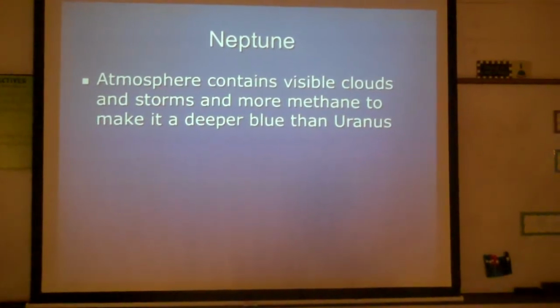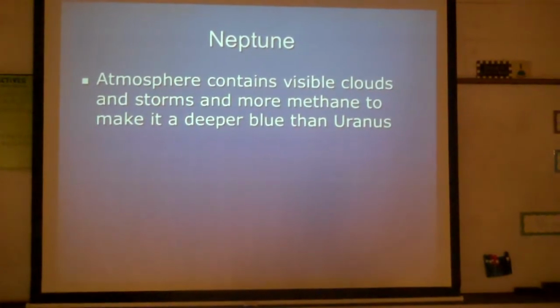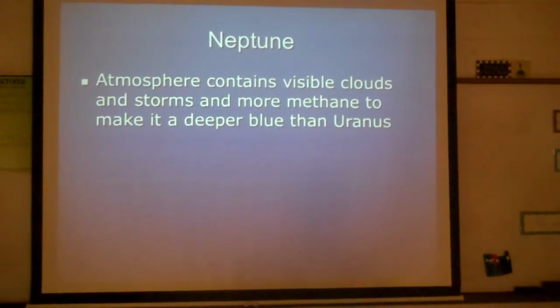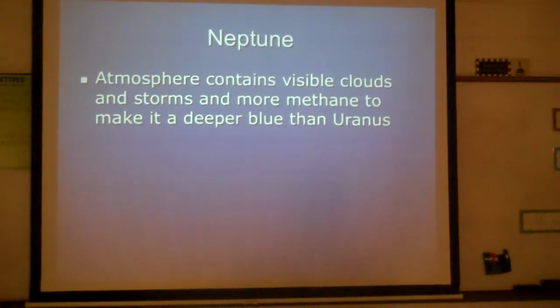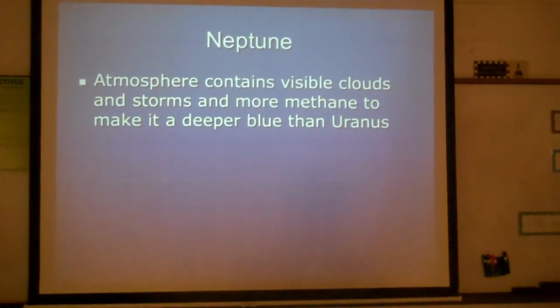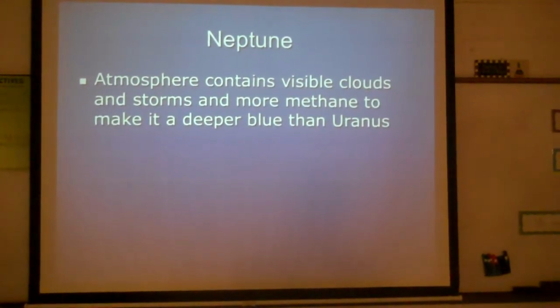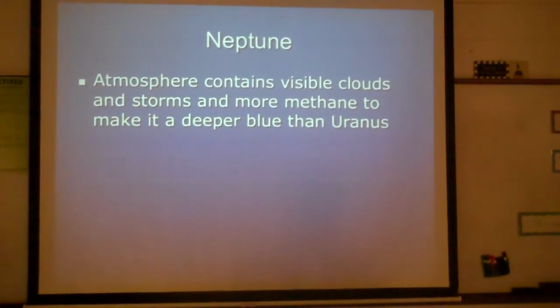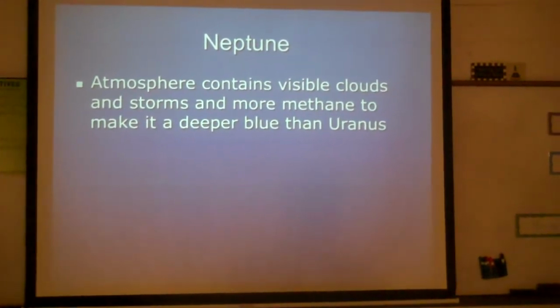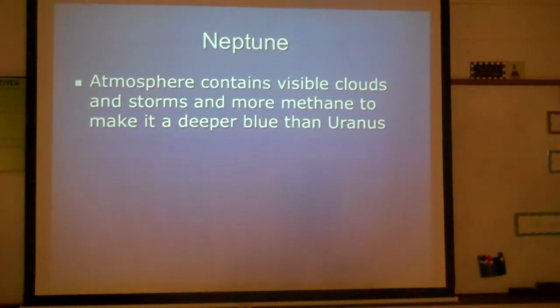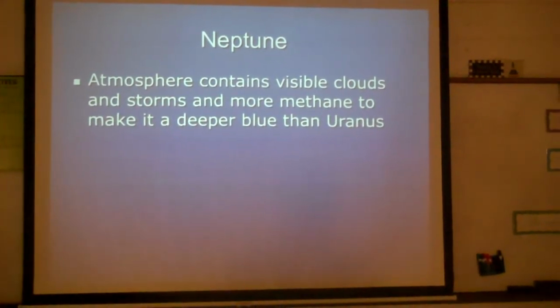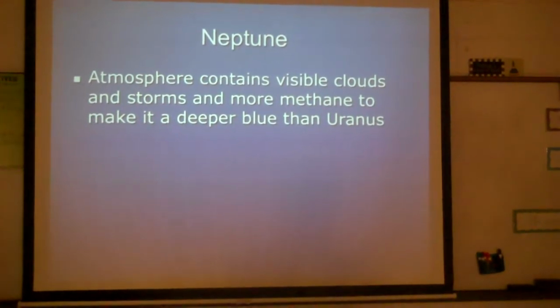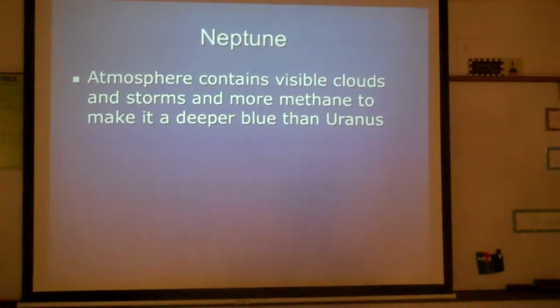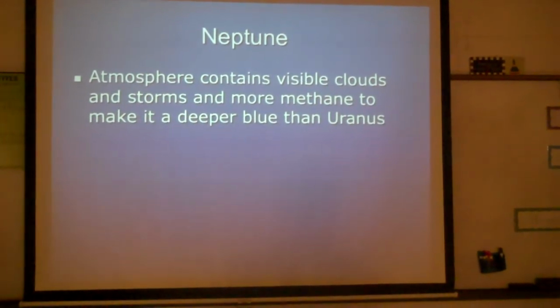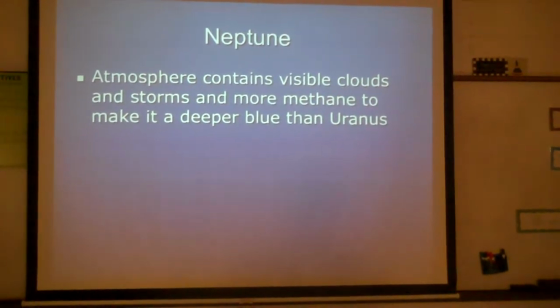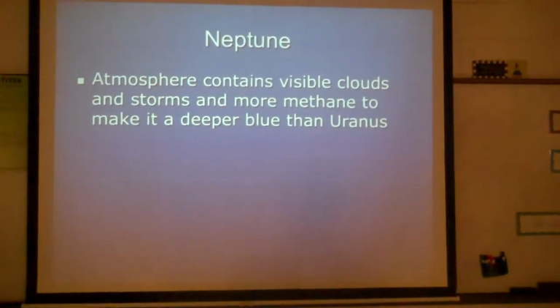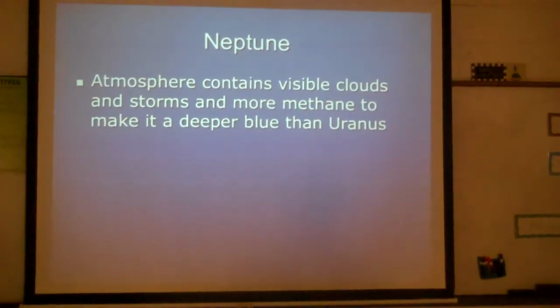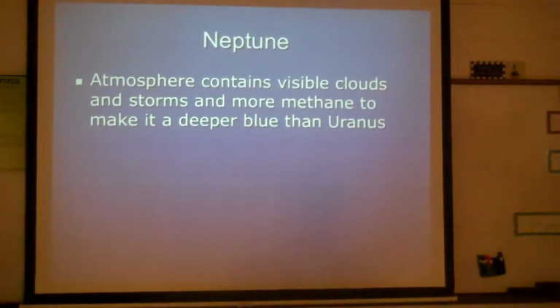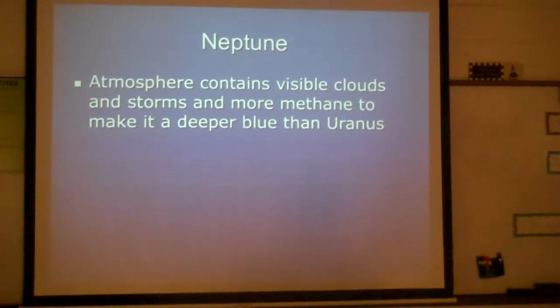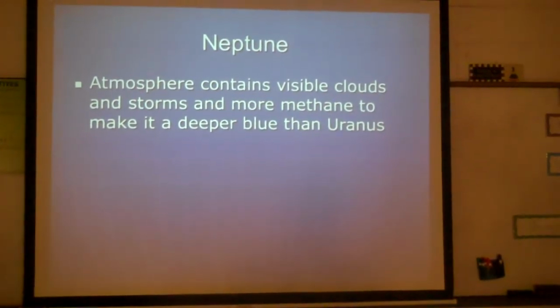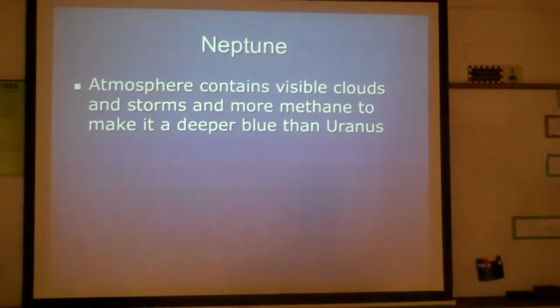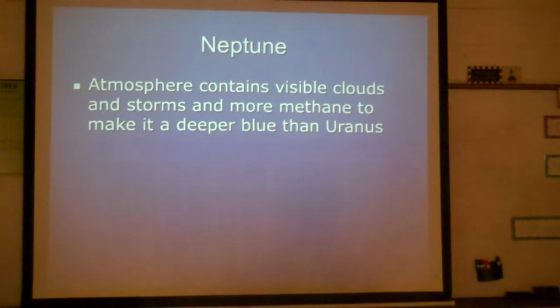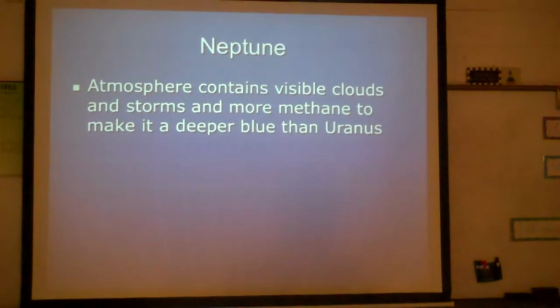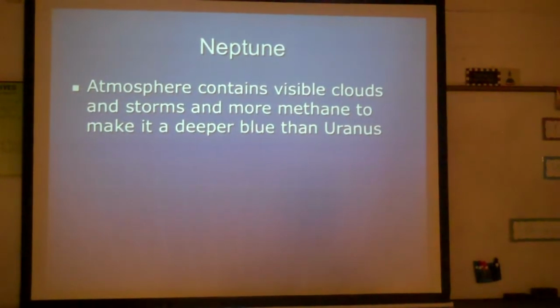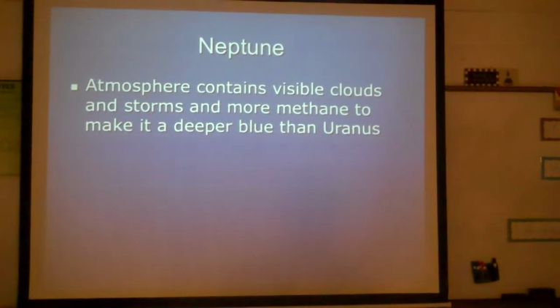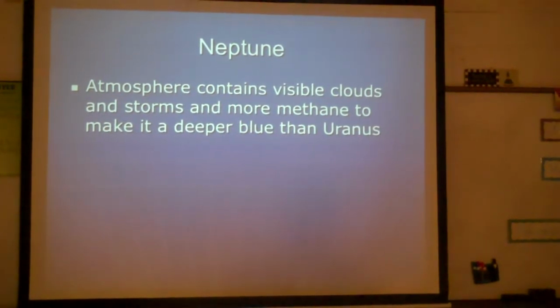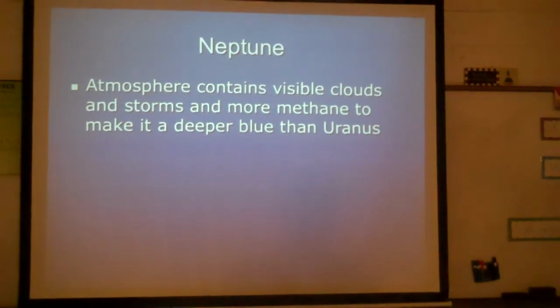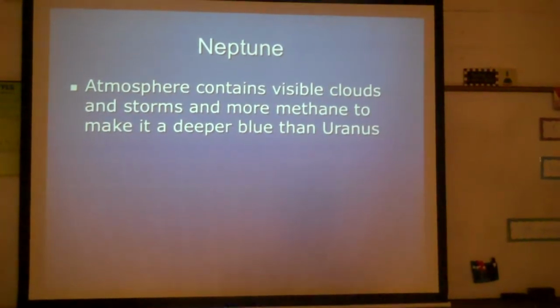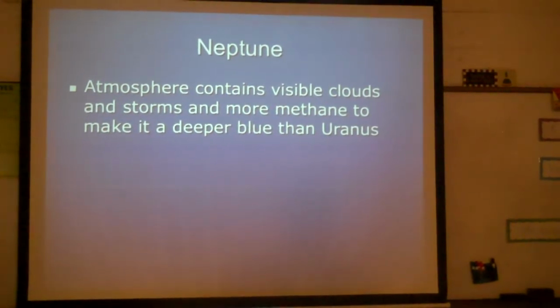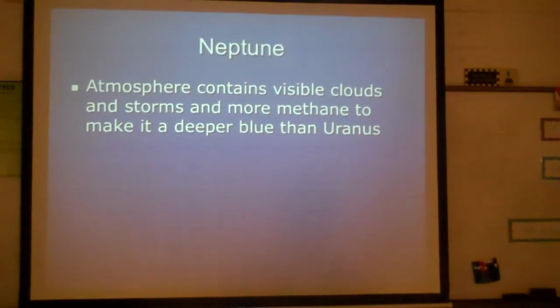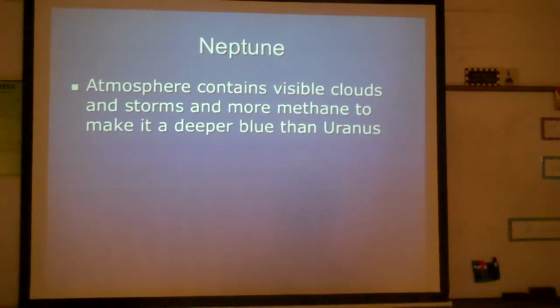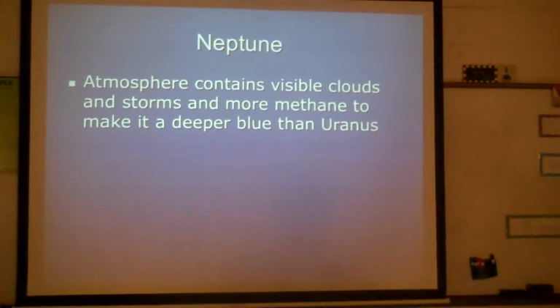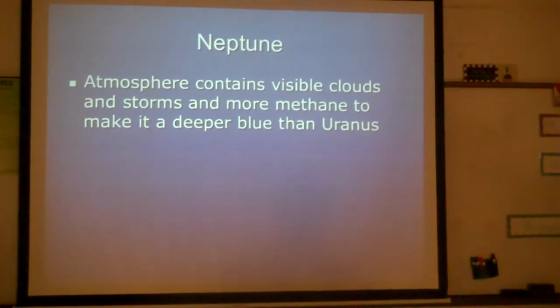Neptune's atmosphere contains visible clouds and storms and more methane to make it a deeper blue than Uranus.